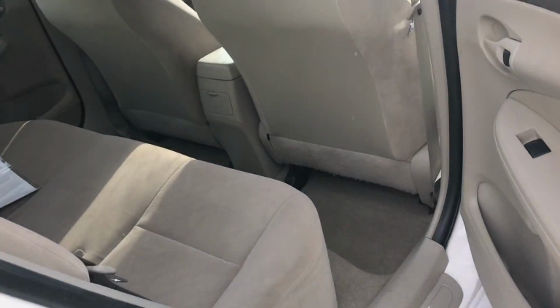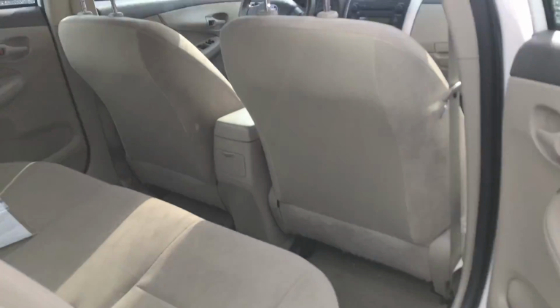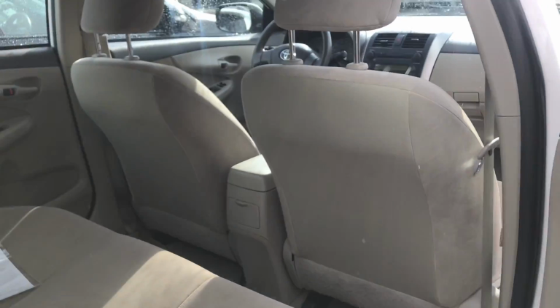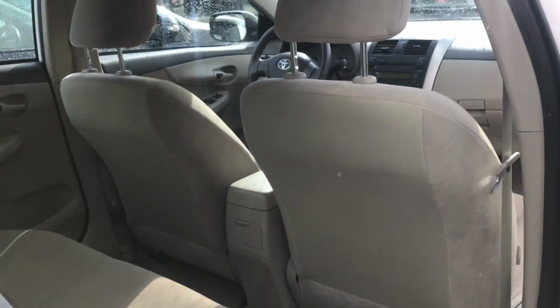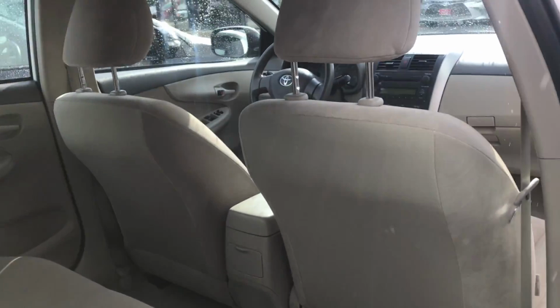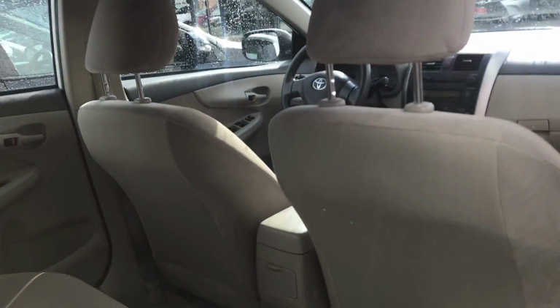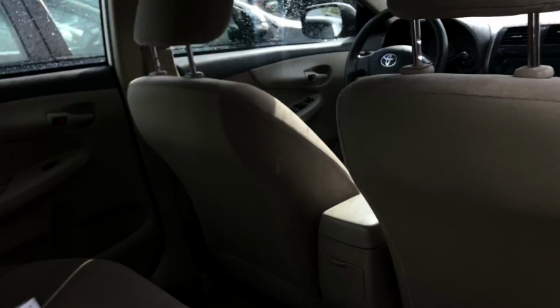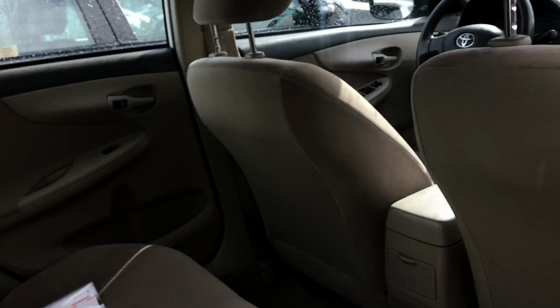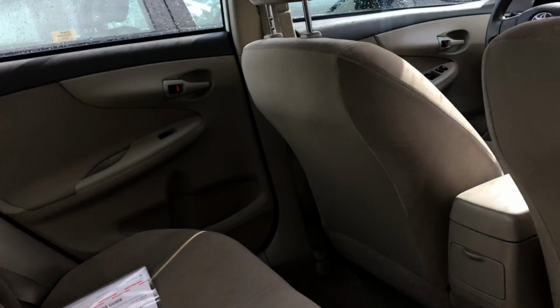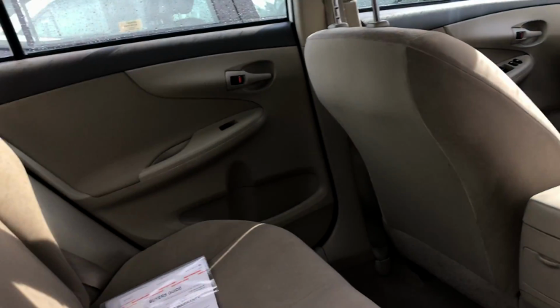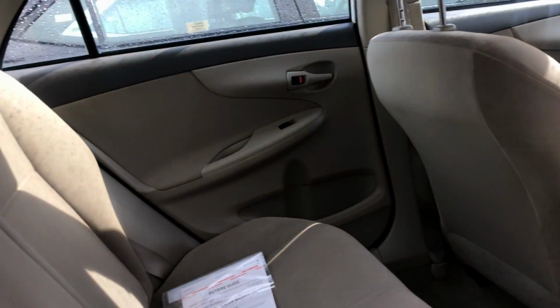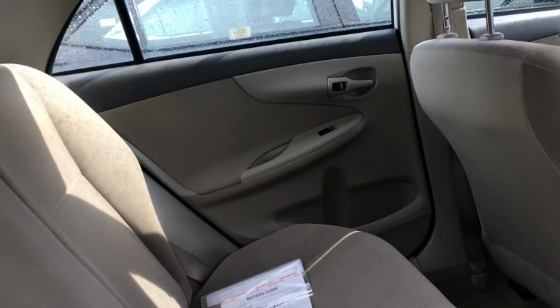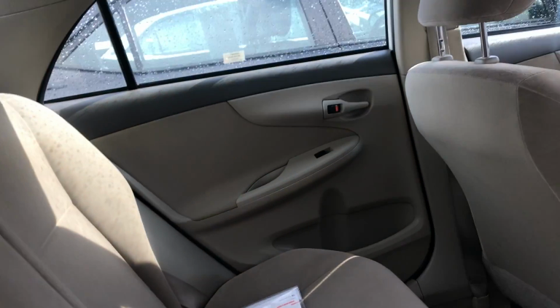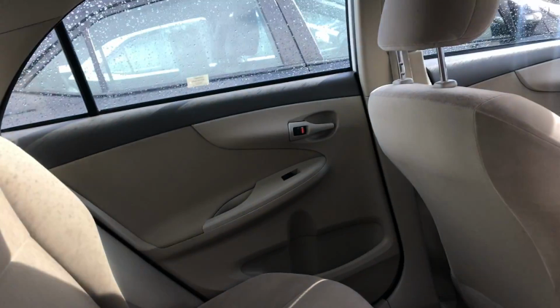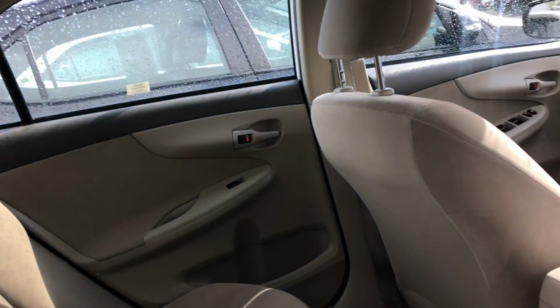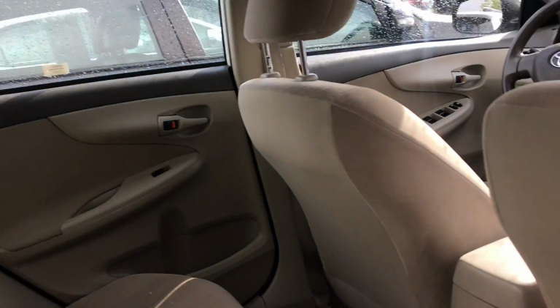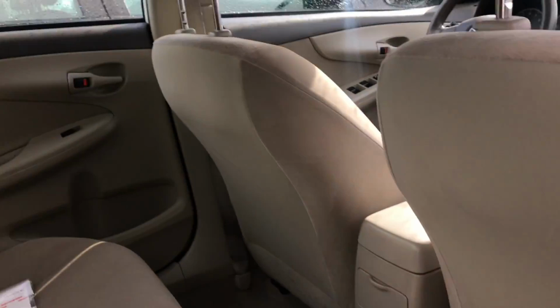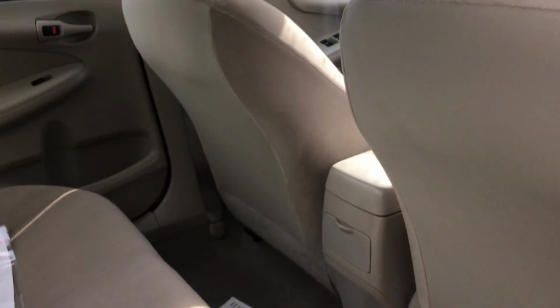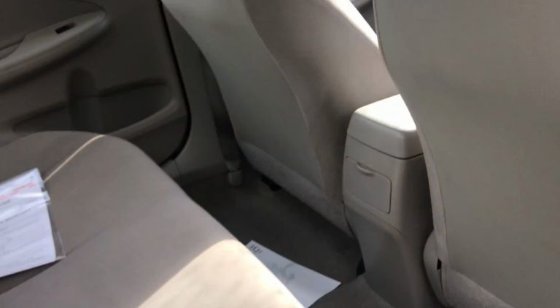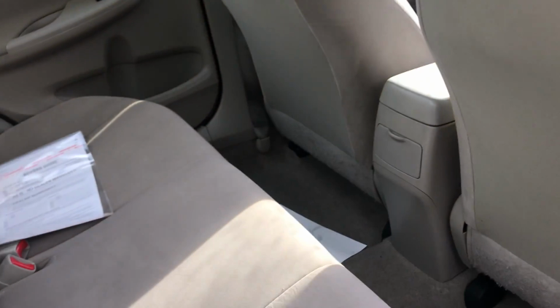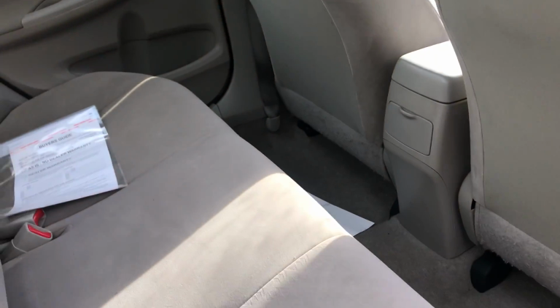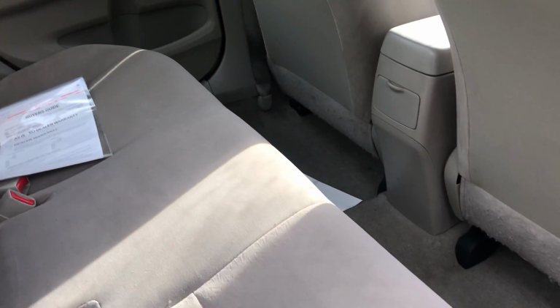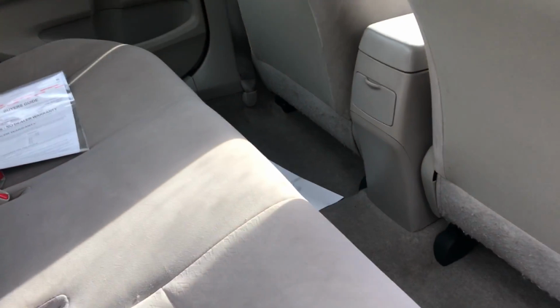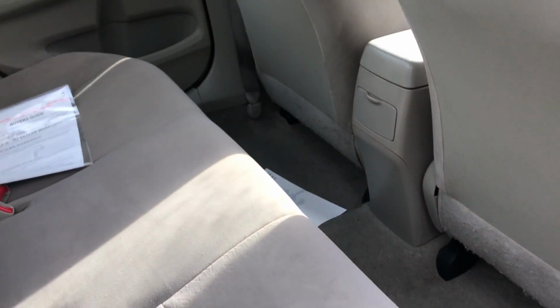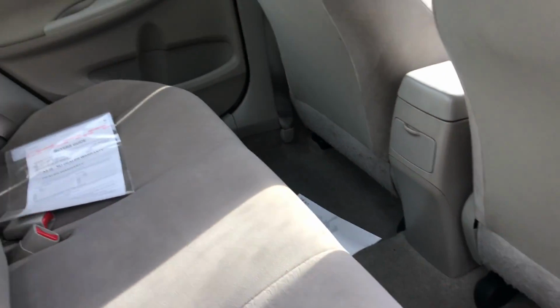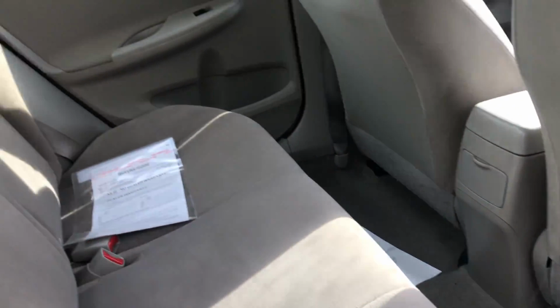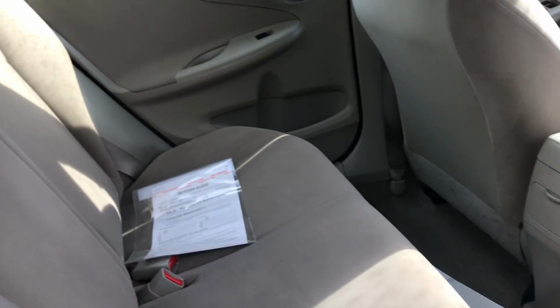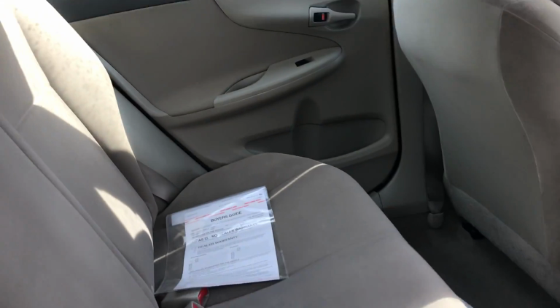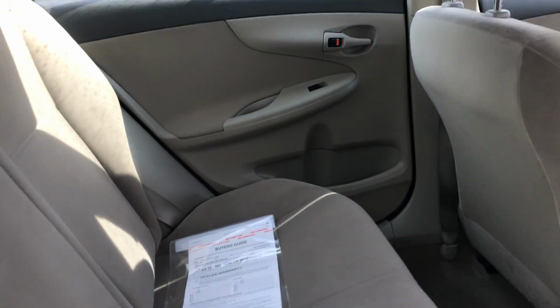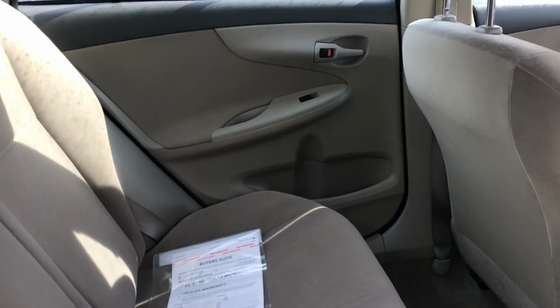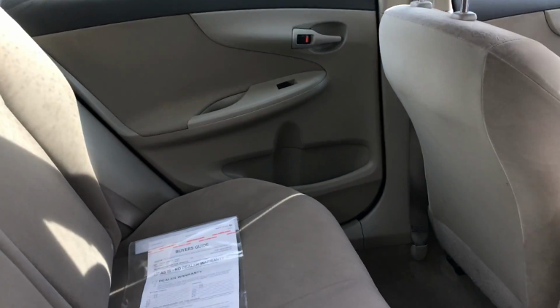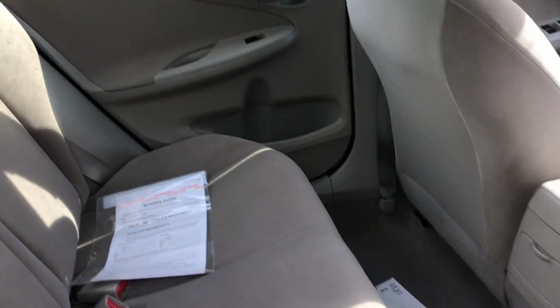Now onto the very back of the vehicle — you do have quite a bit of space for your passengers' legs and knees.